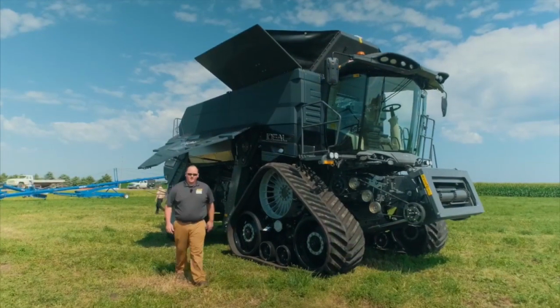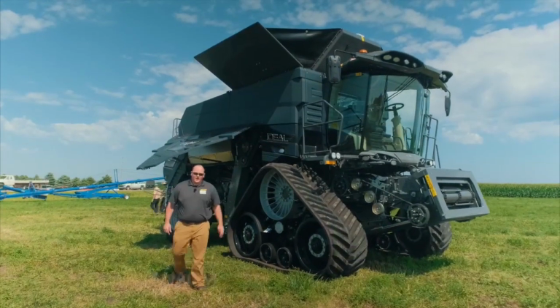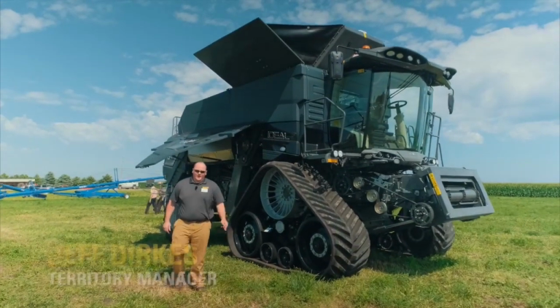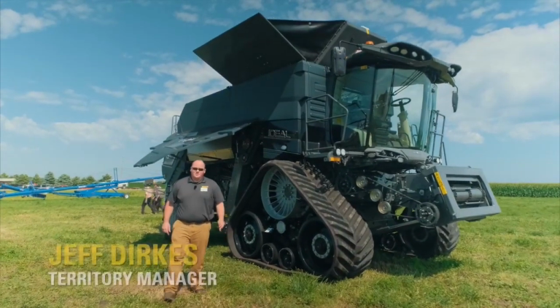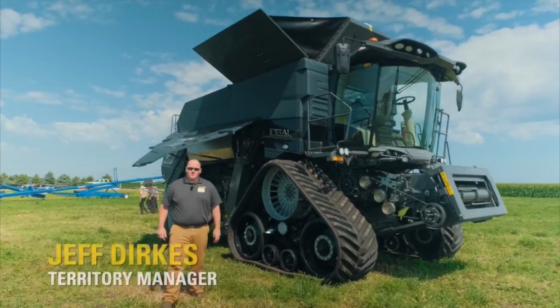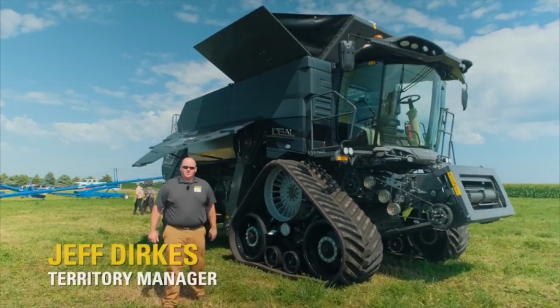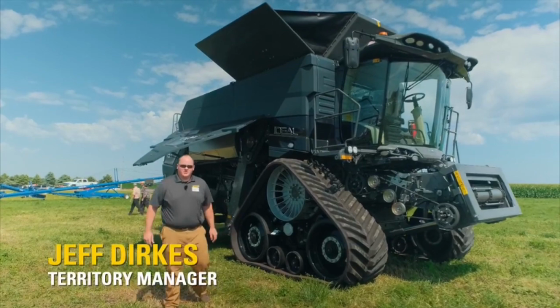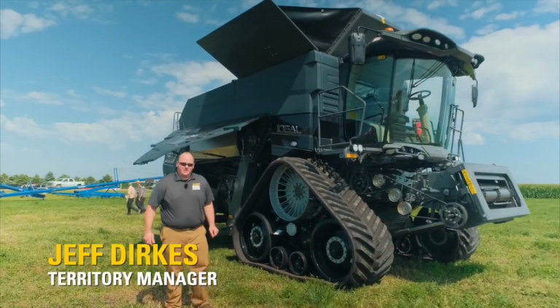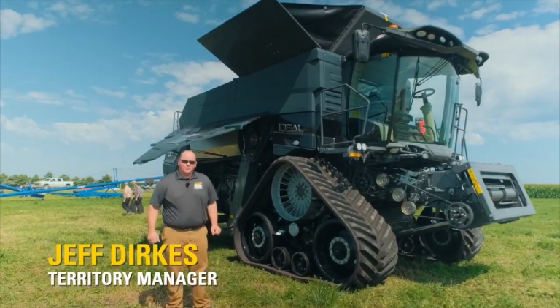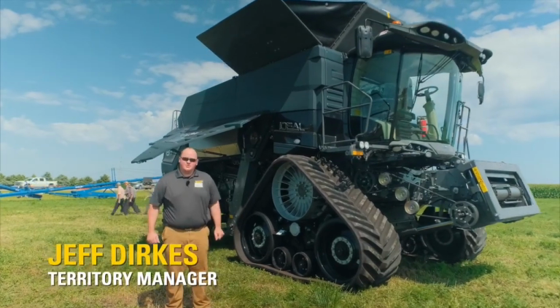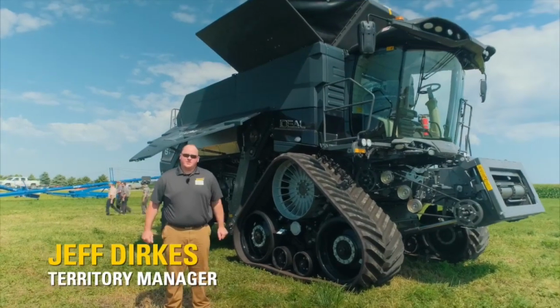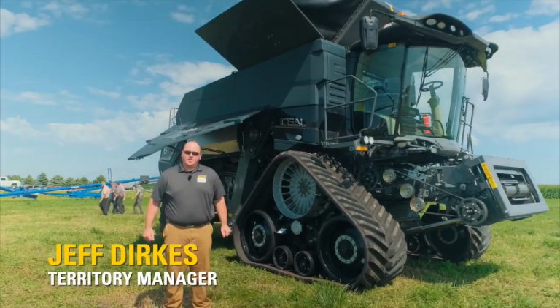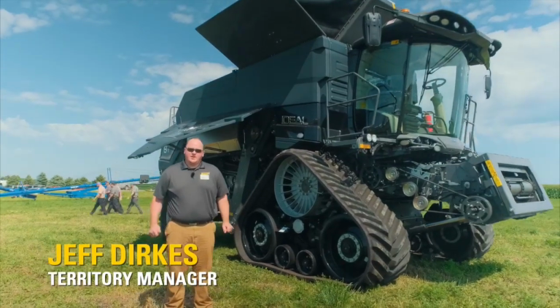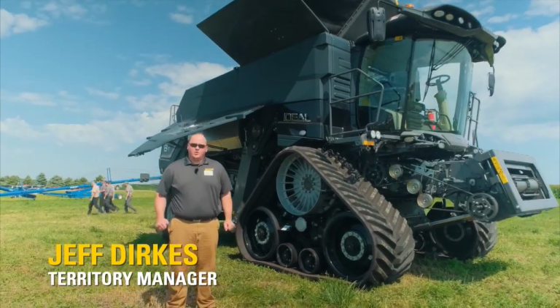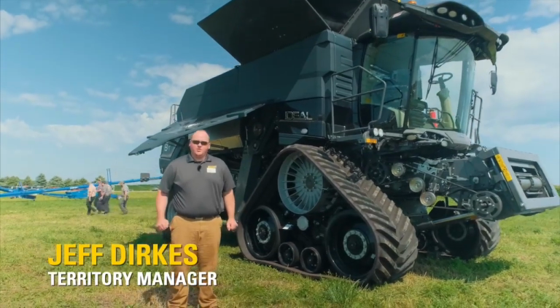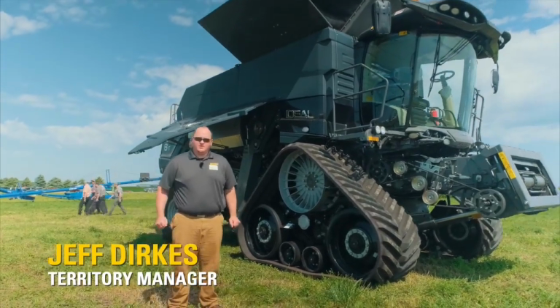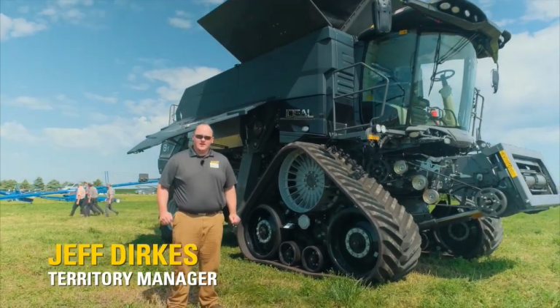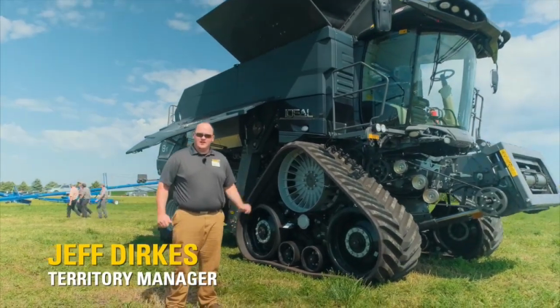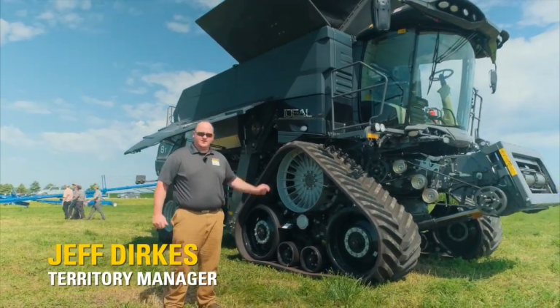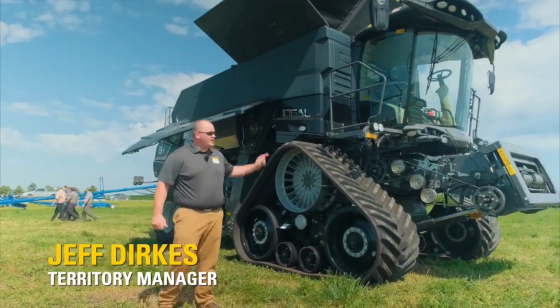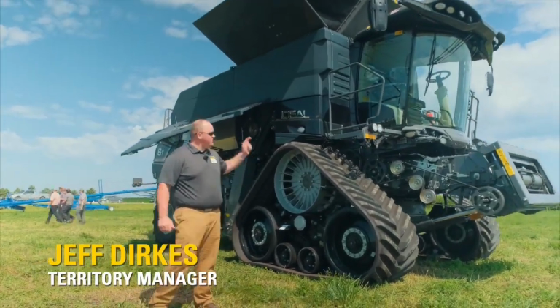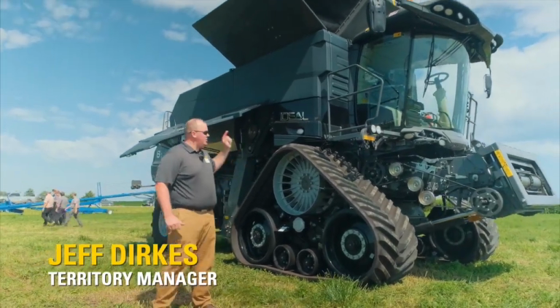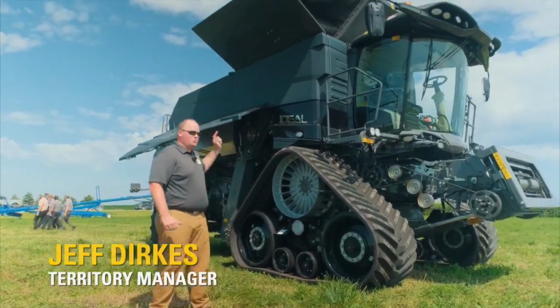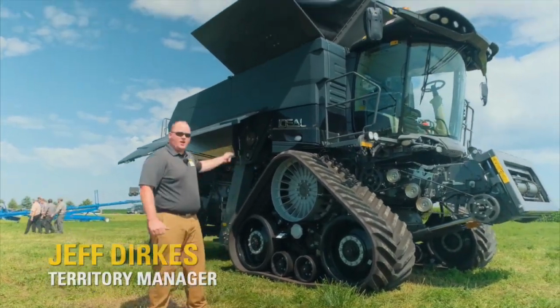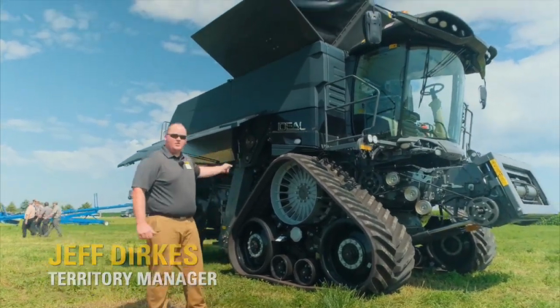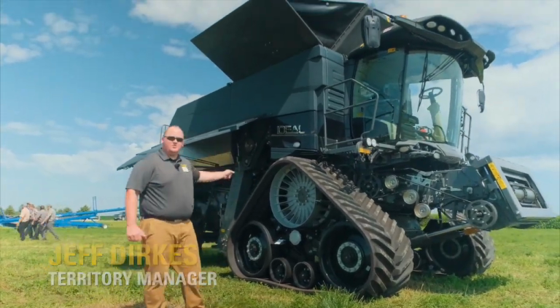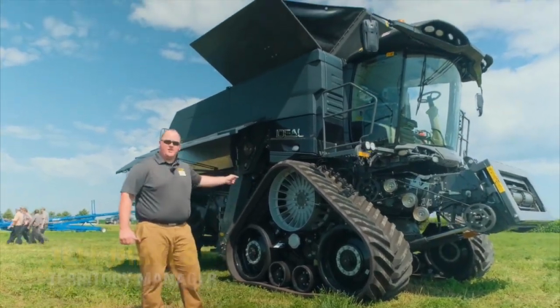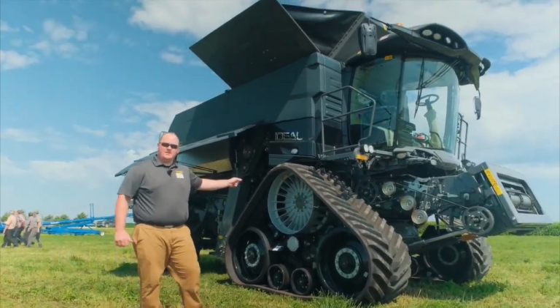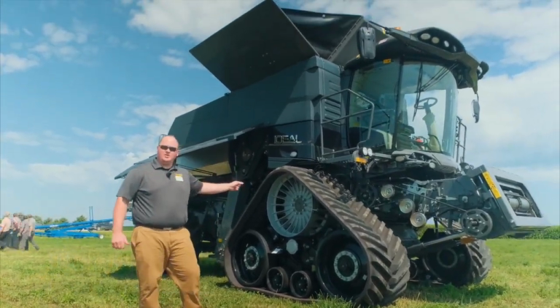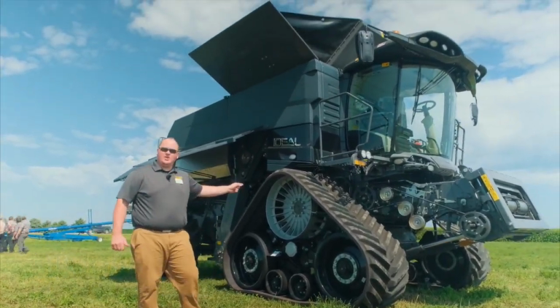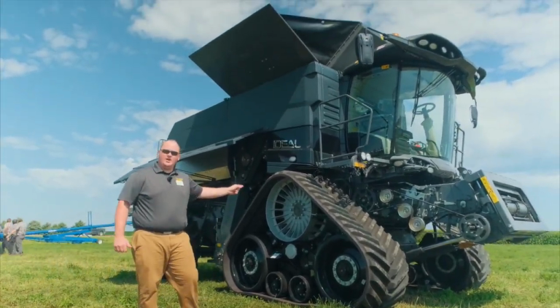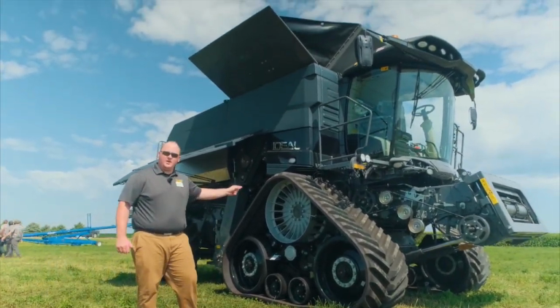Hi, I'm Jeff Dirkus and I work with Ziegler Egg Equipment. Today I get to talk to you about the brand new Fendt Ideal Combine.